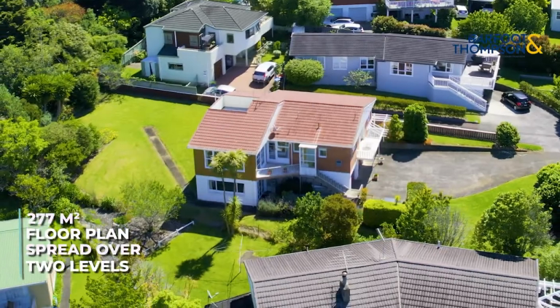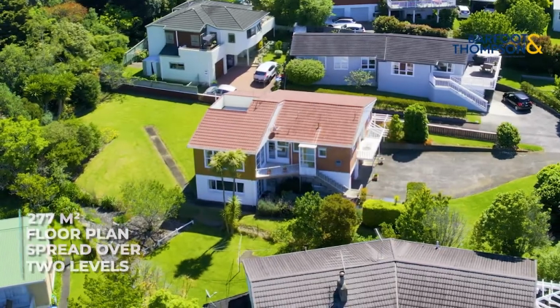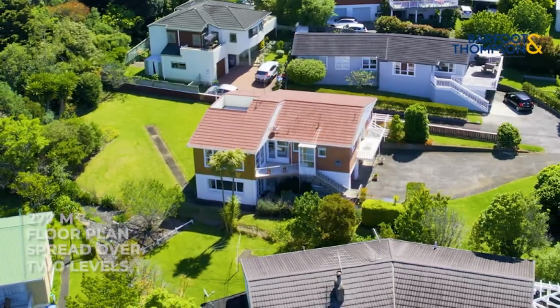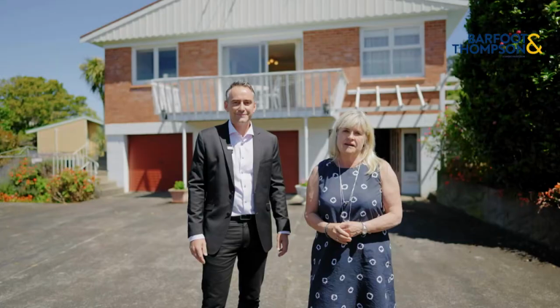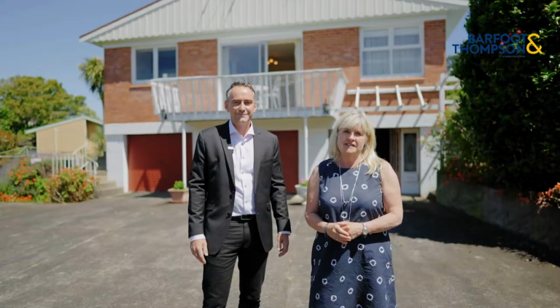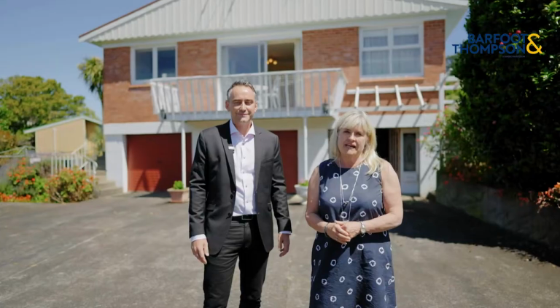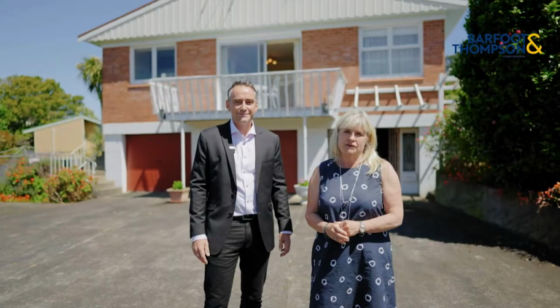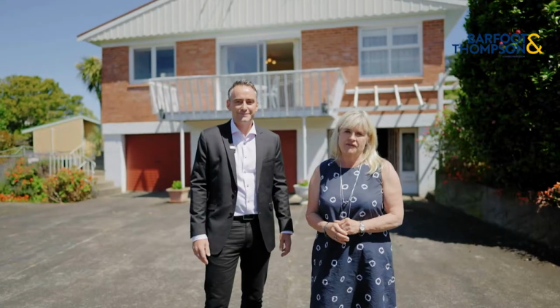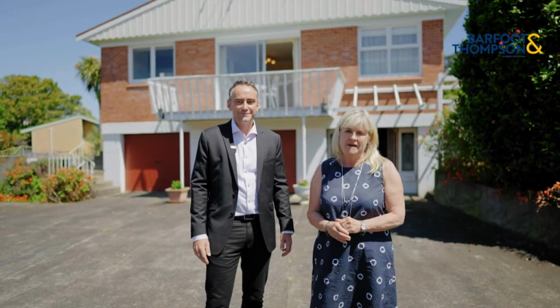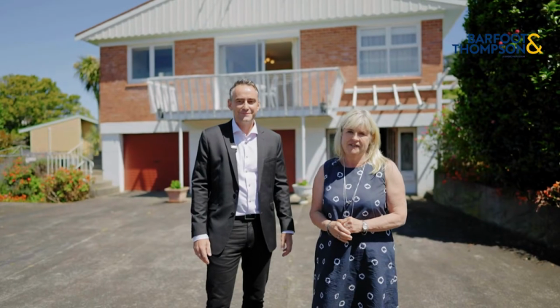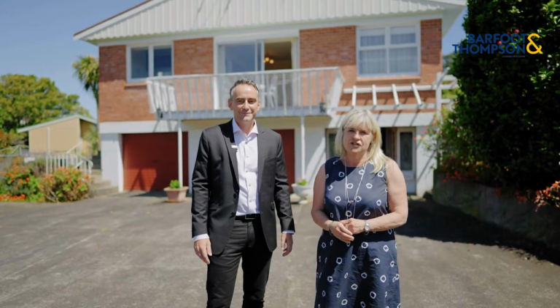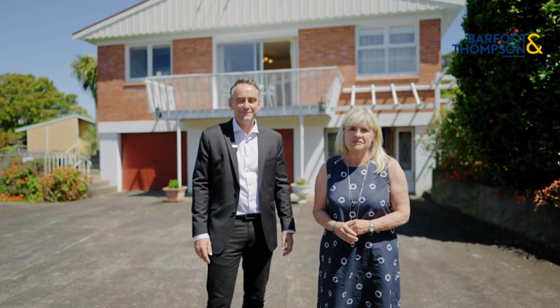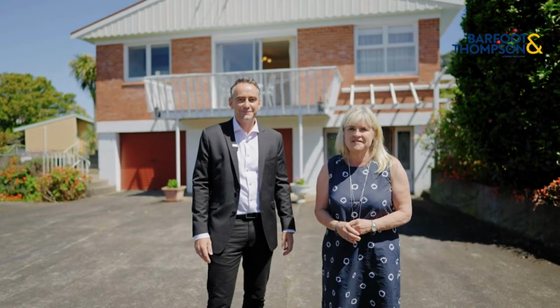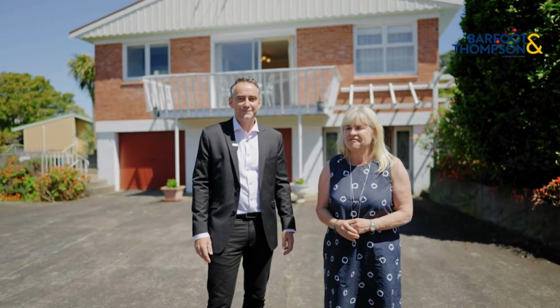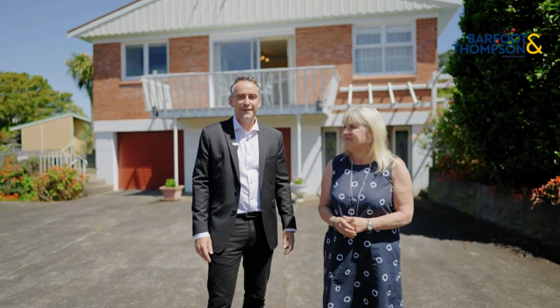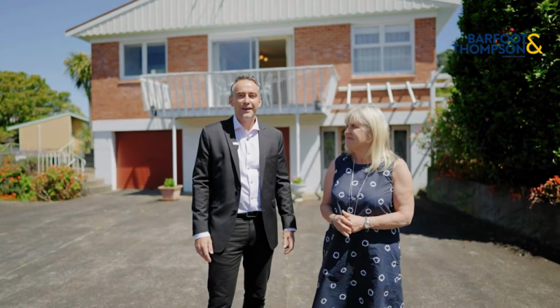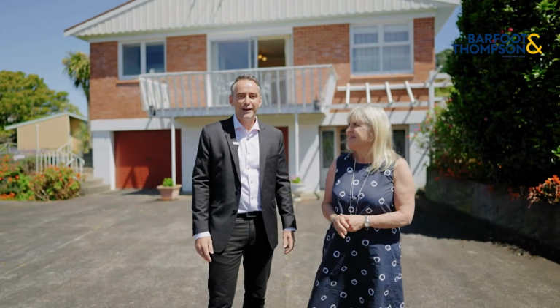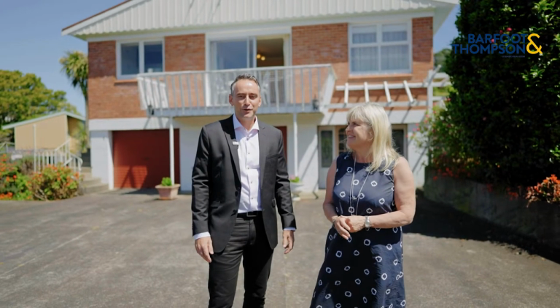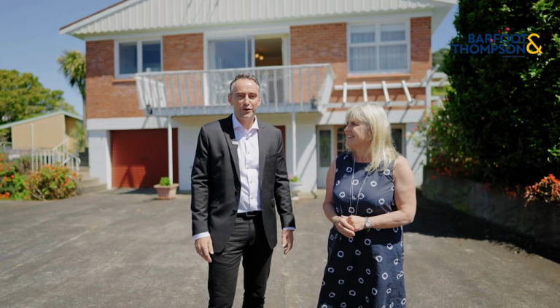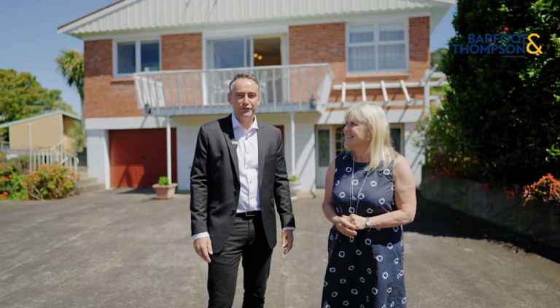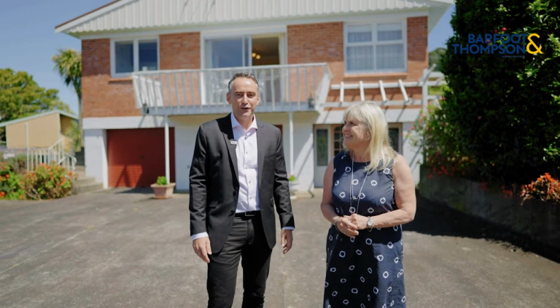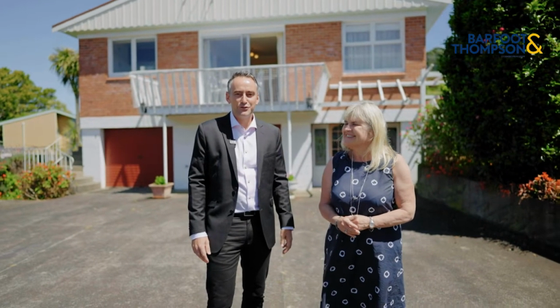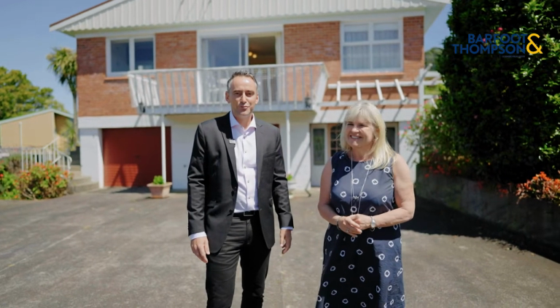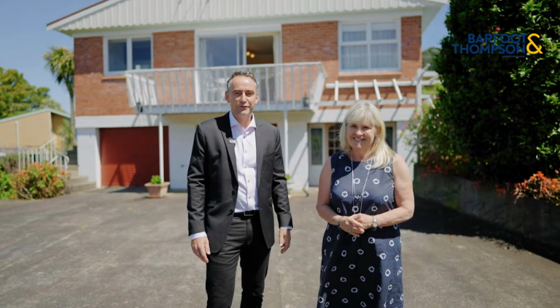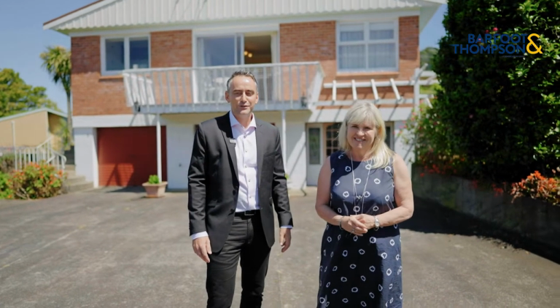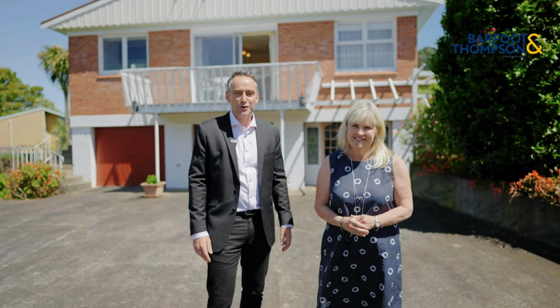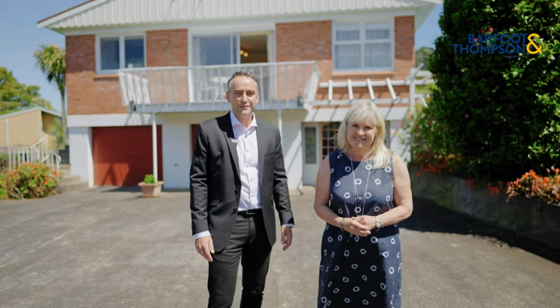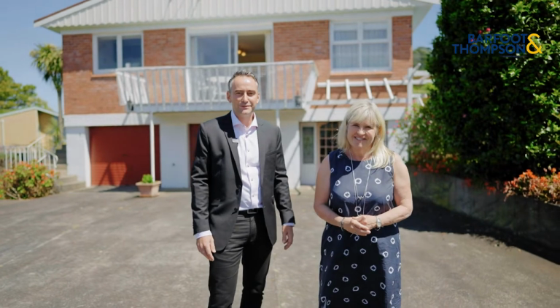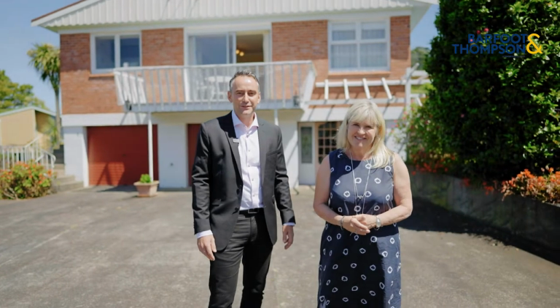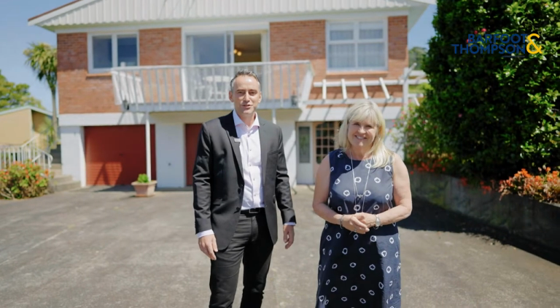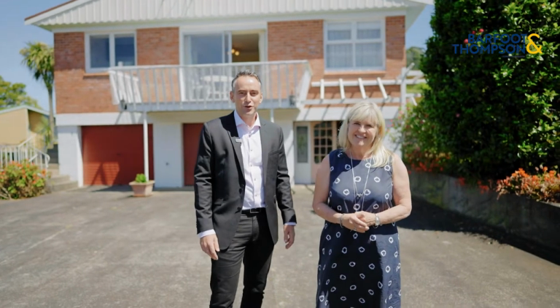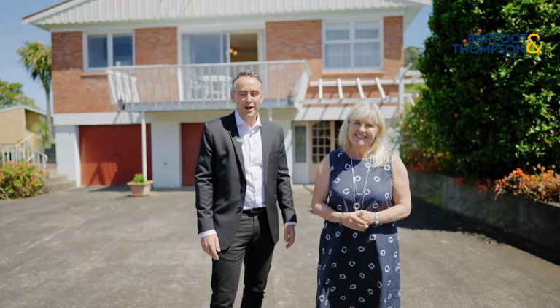My name is Kelly Midwood from Barfoot & Thompson. And I'm Lee Radovanovich from Barfoot & Thompson. Let's show you around.